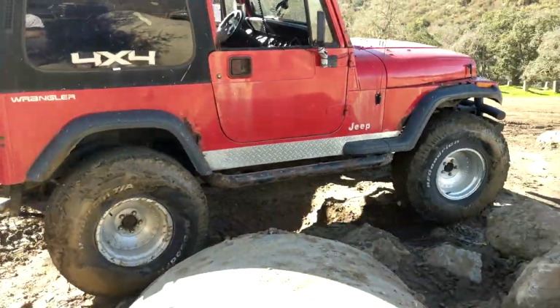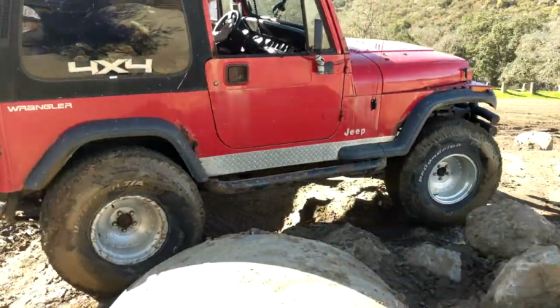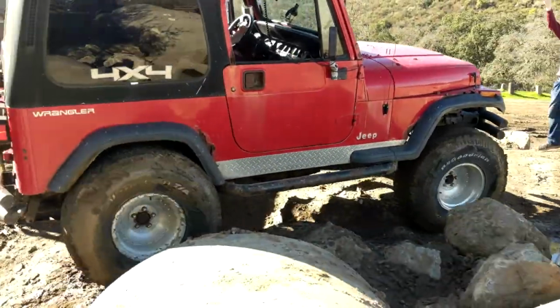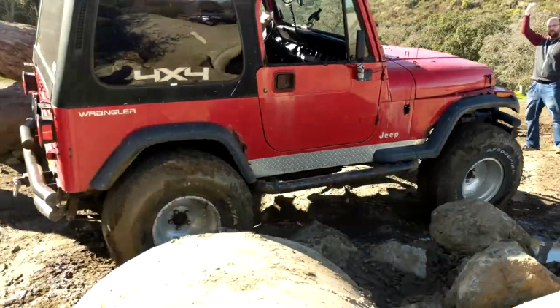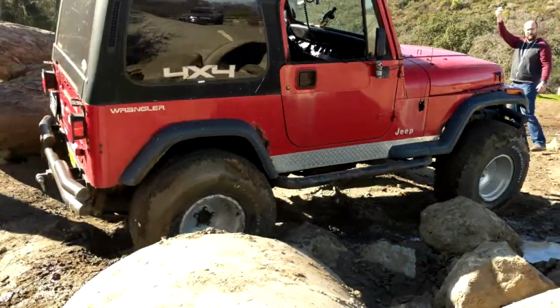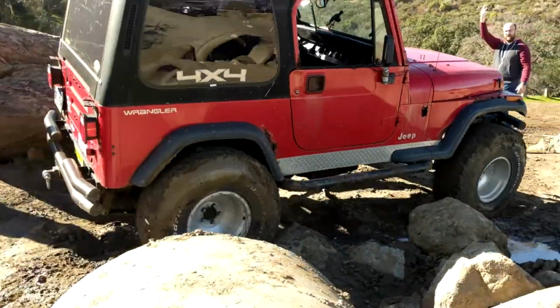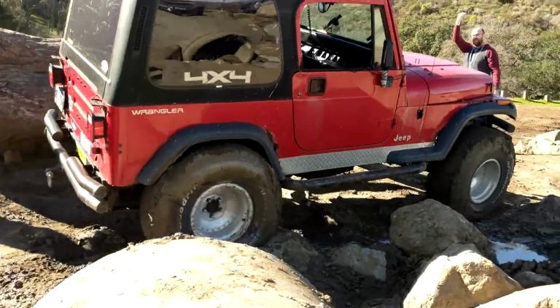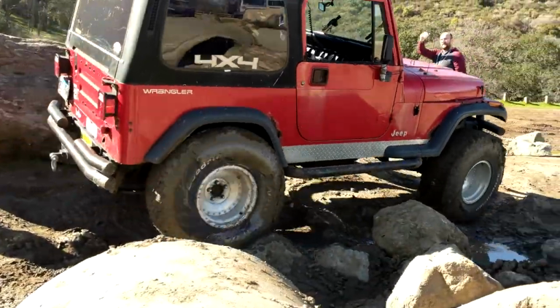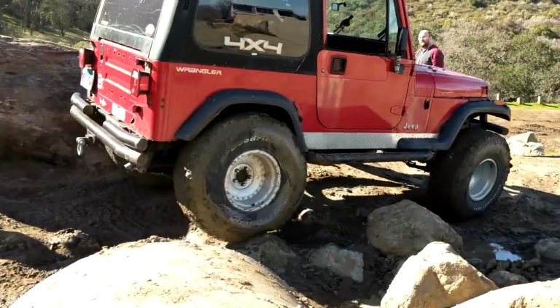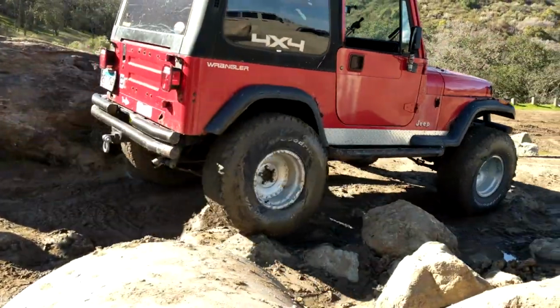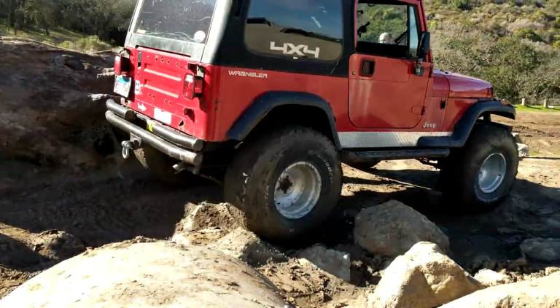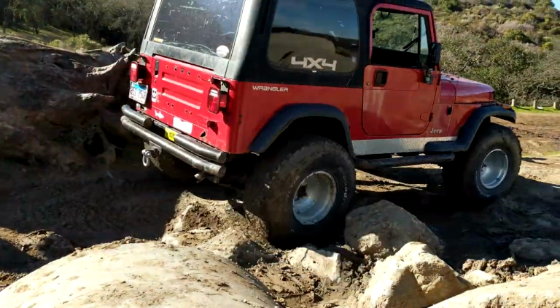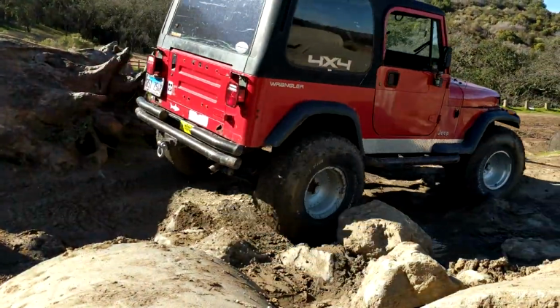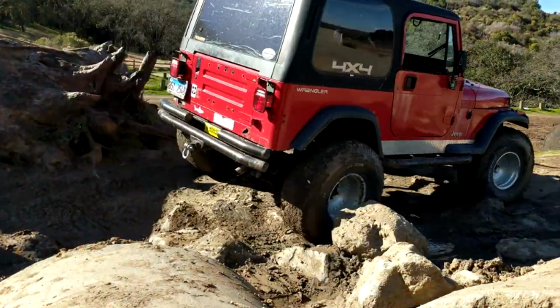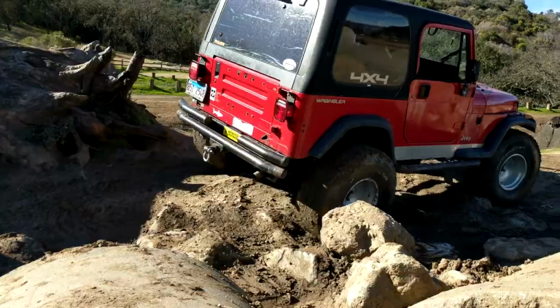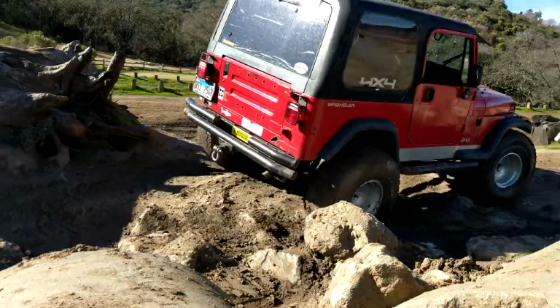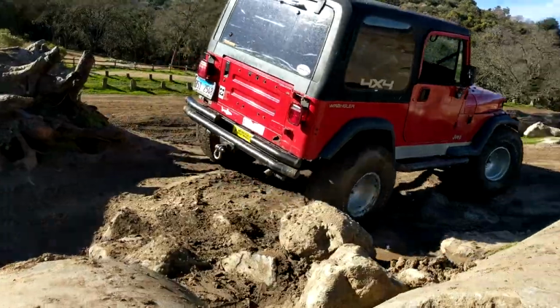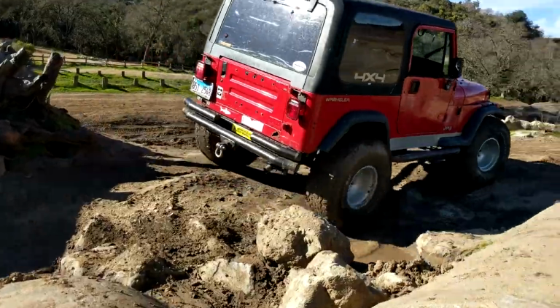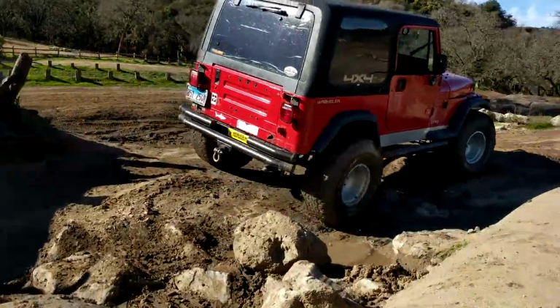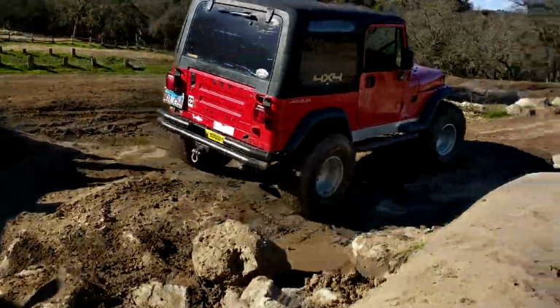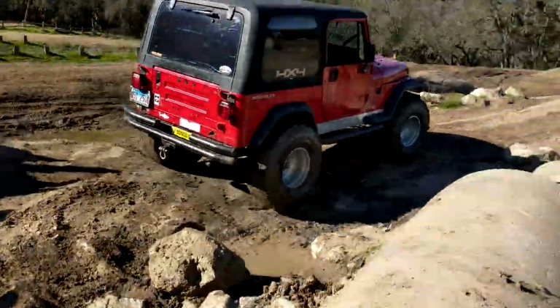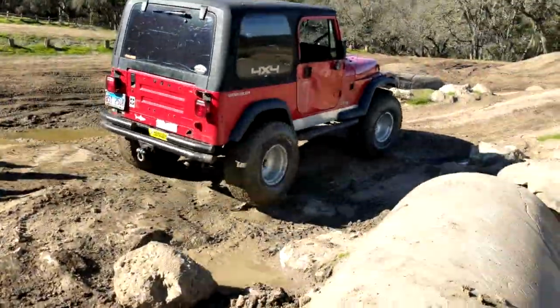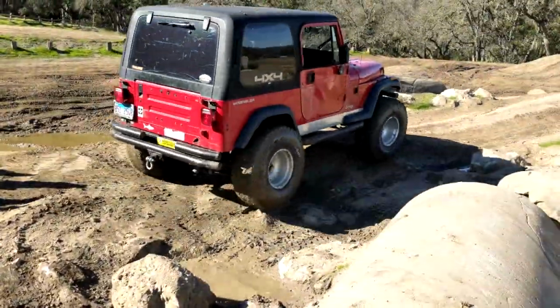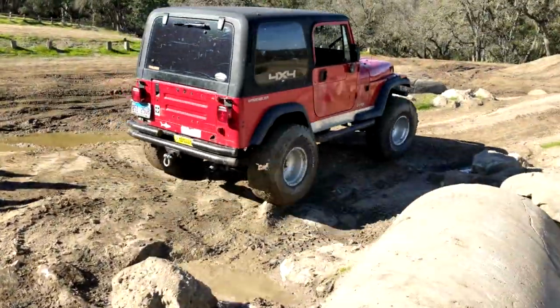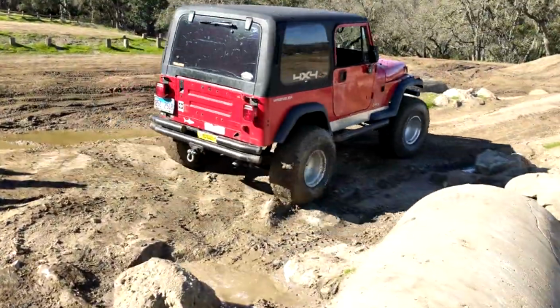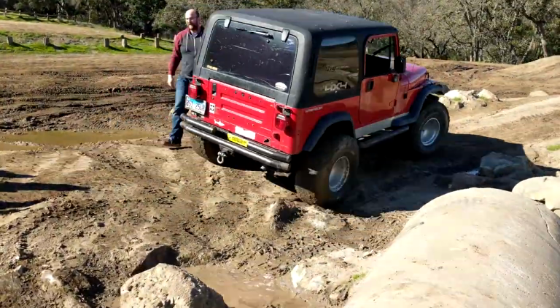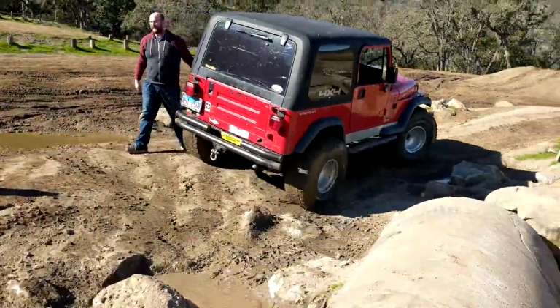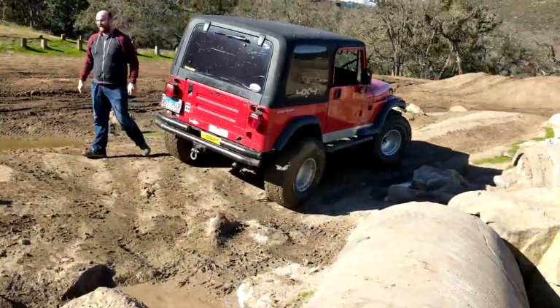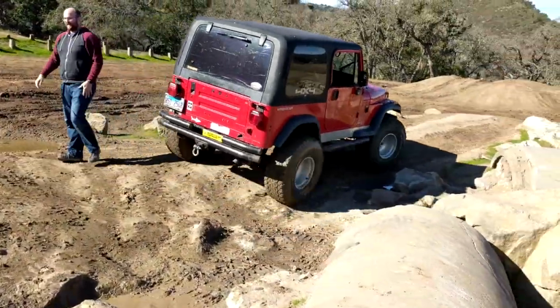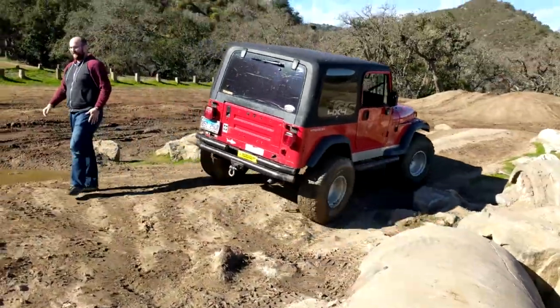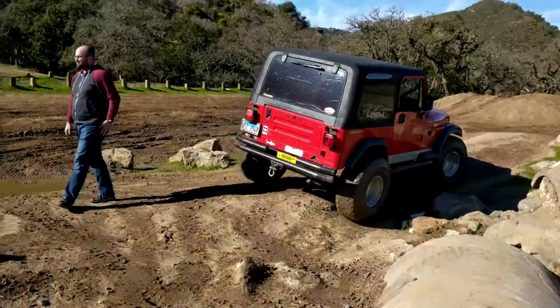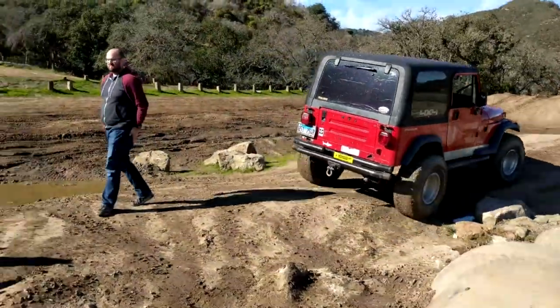Can I go over that stuff too? Woo! Can I drive over this stuff? No.